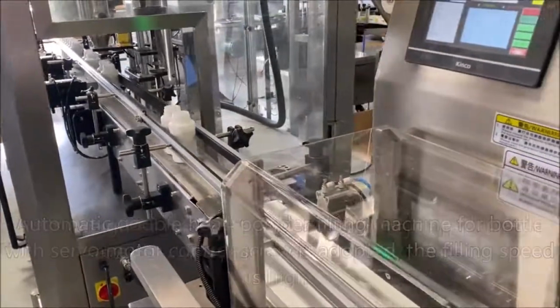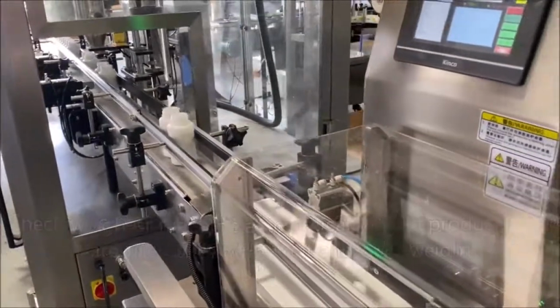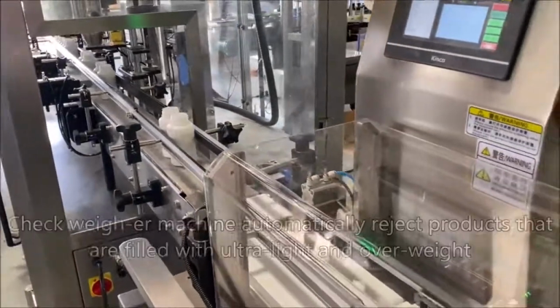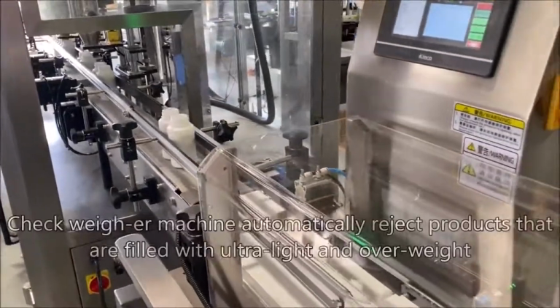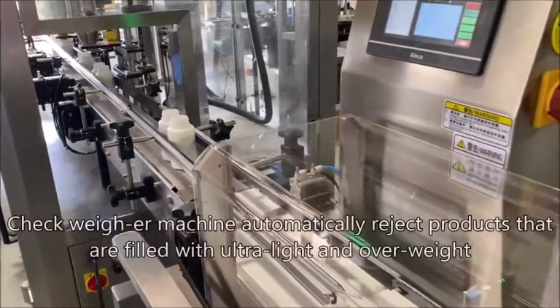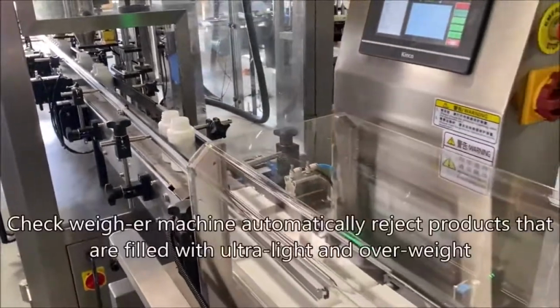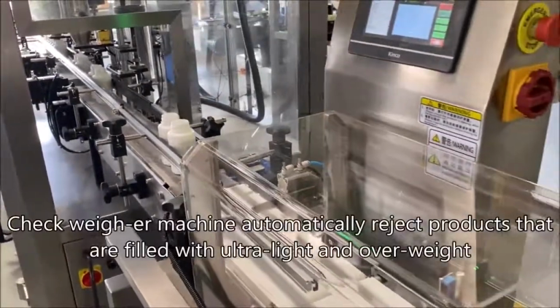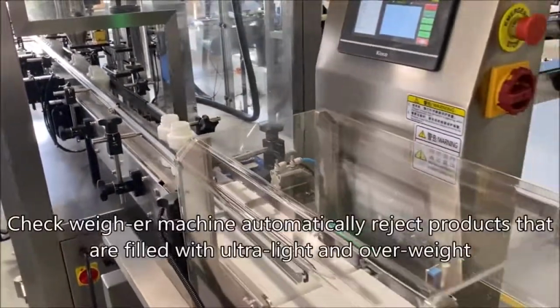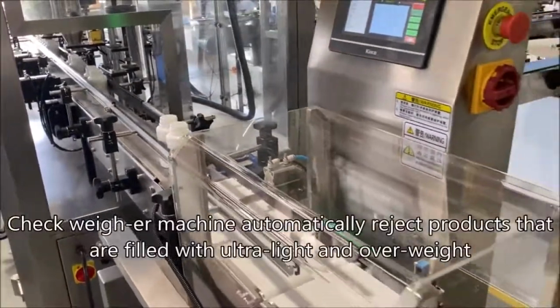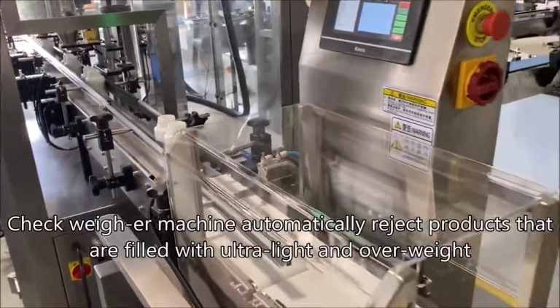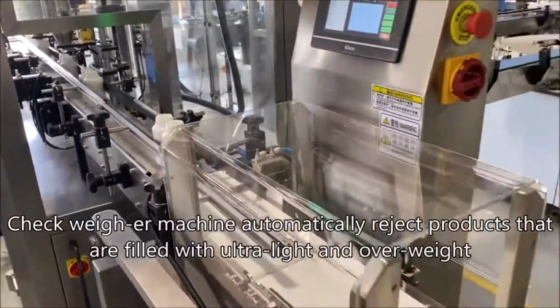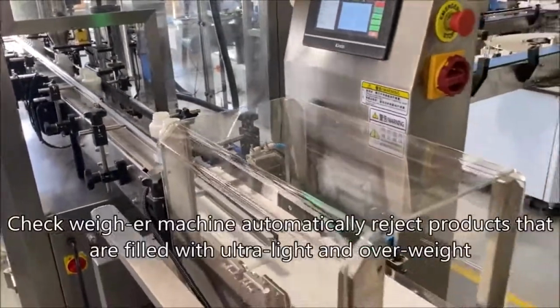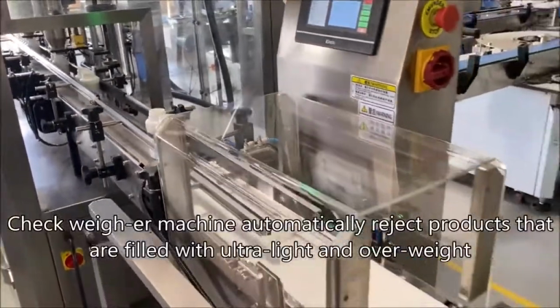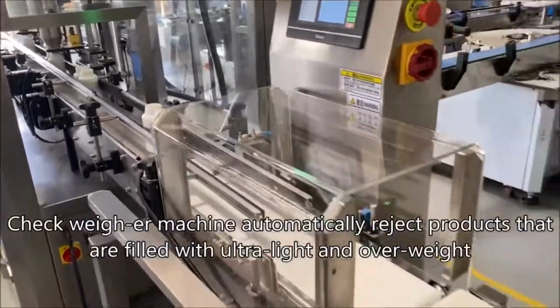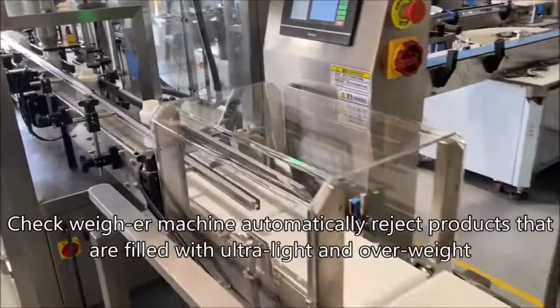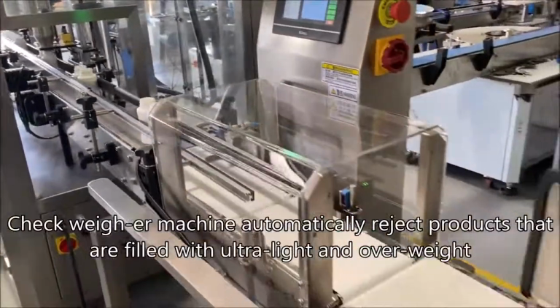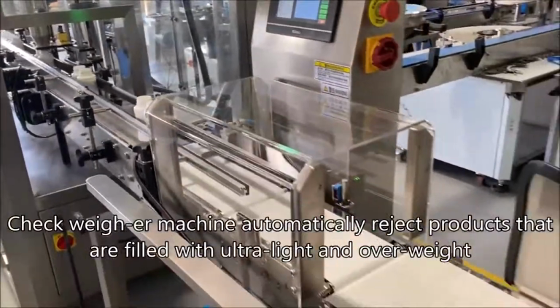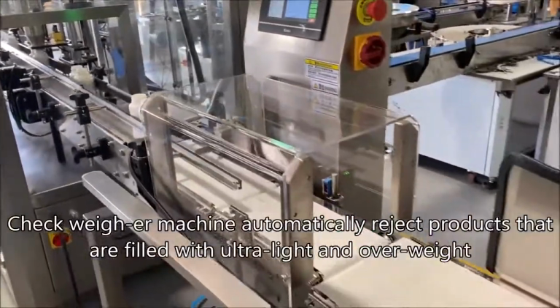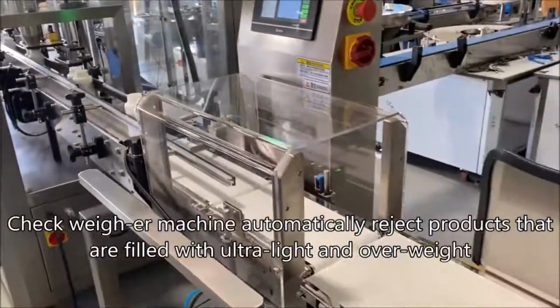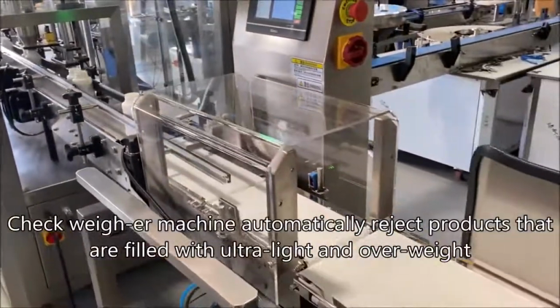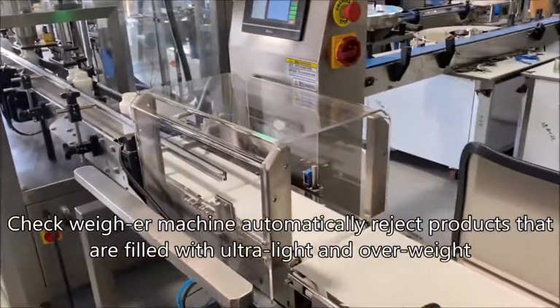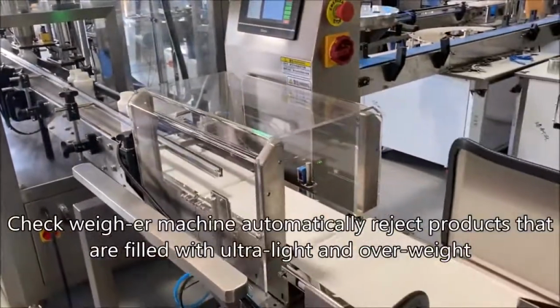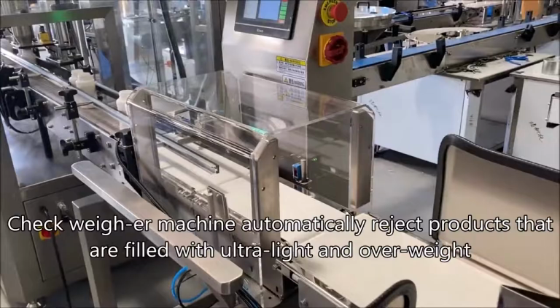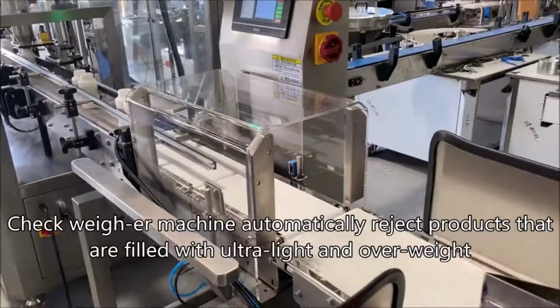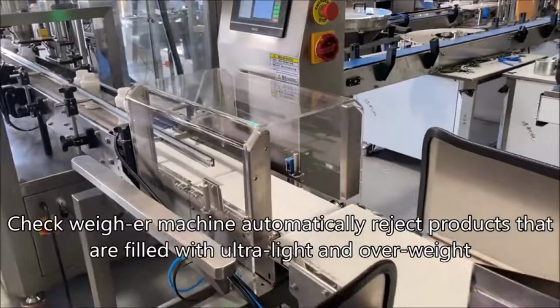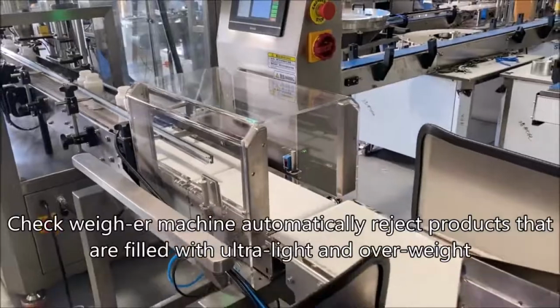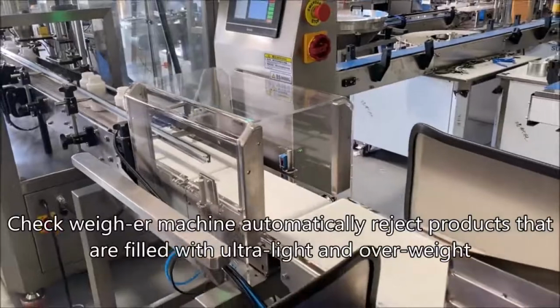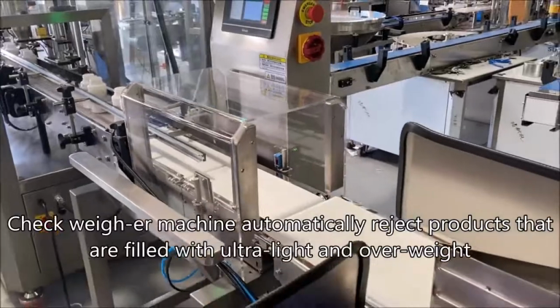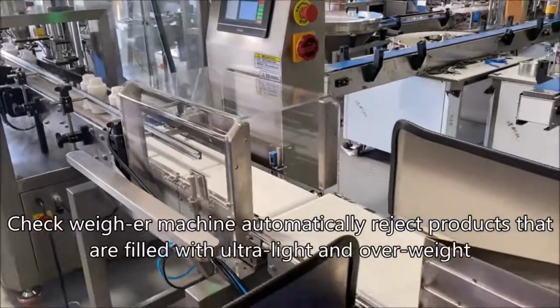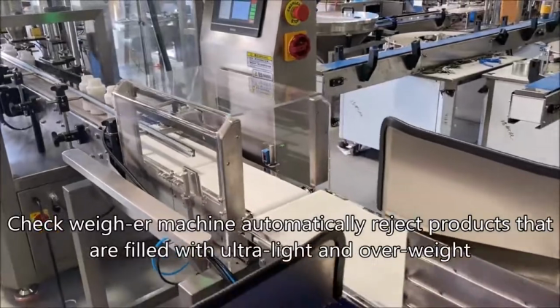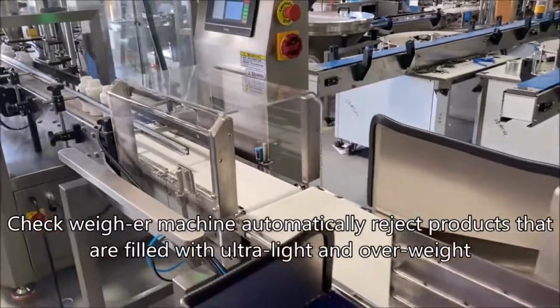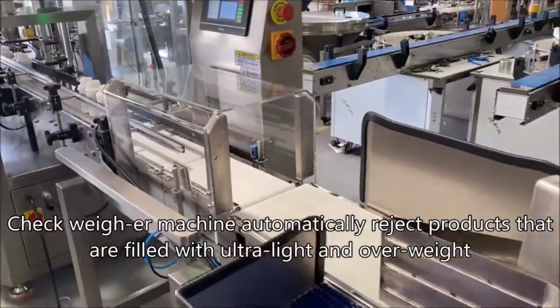Check where a machine automatically rejects products that are filled with underweight and overweight.